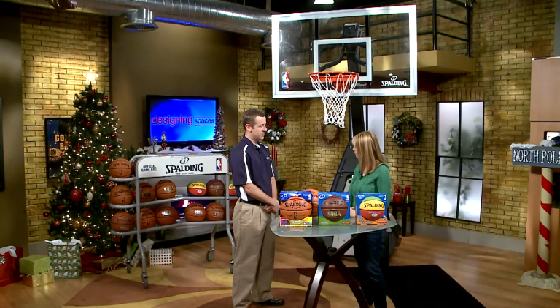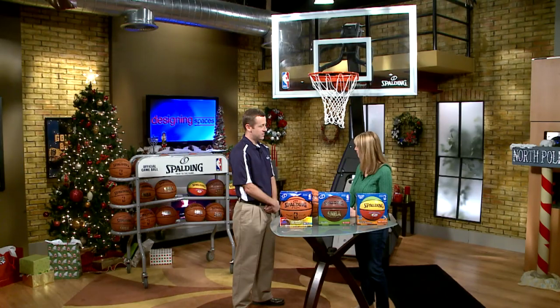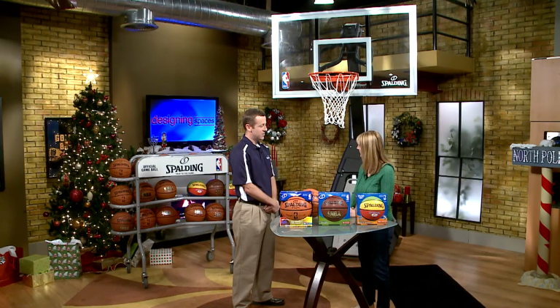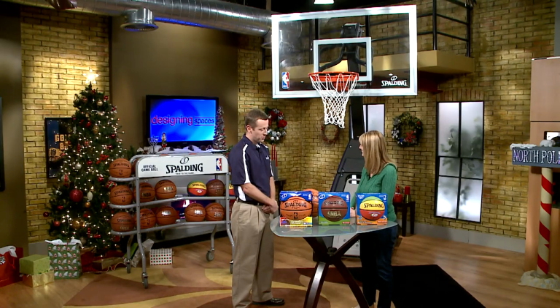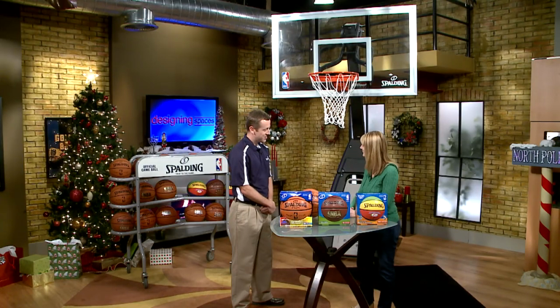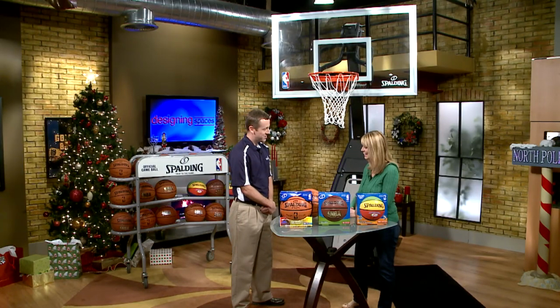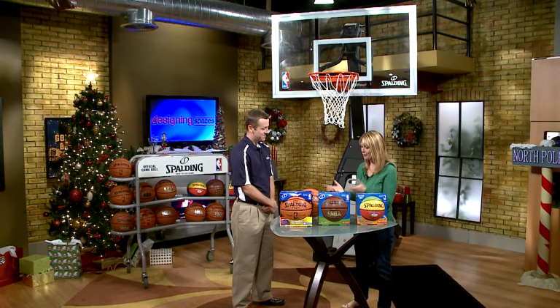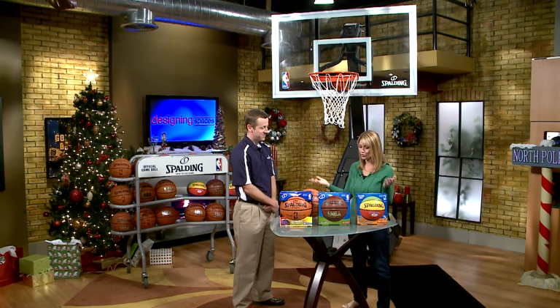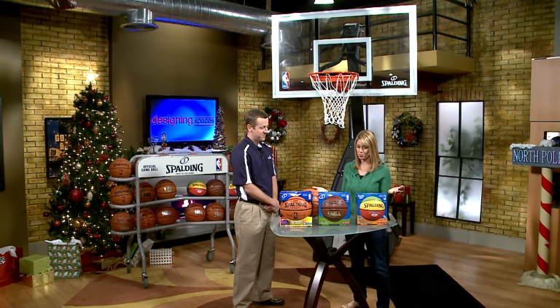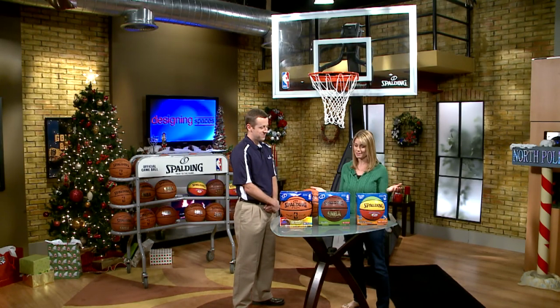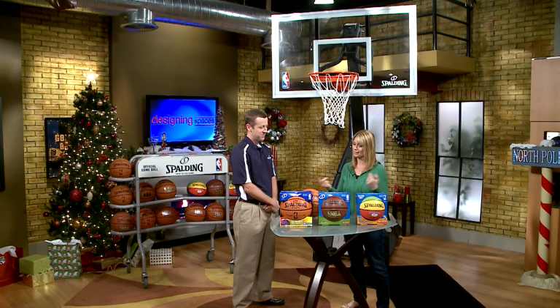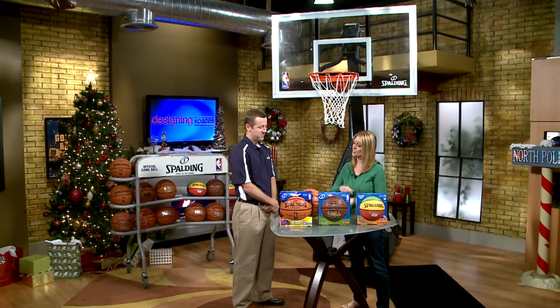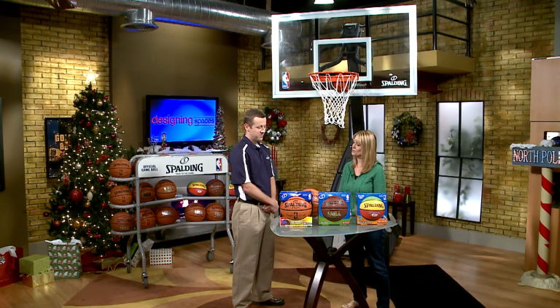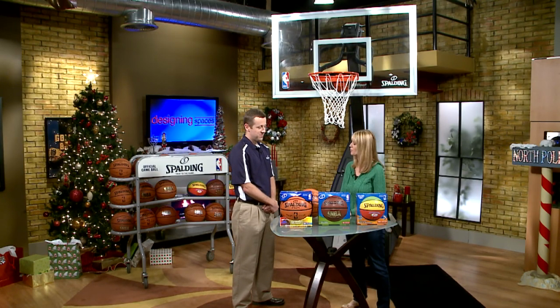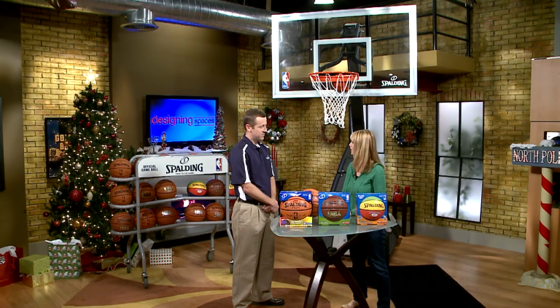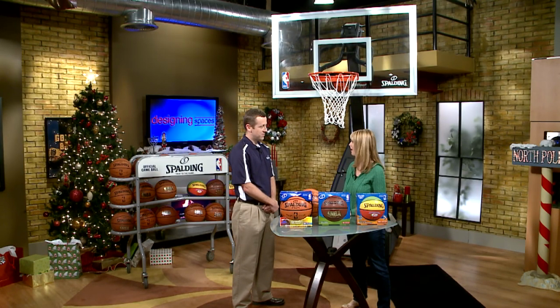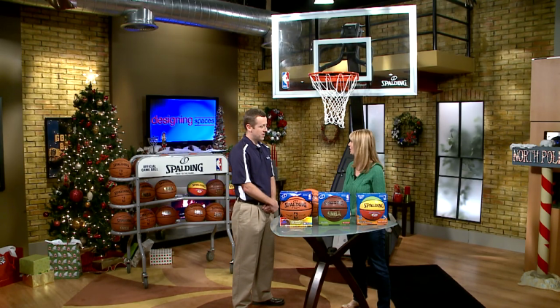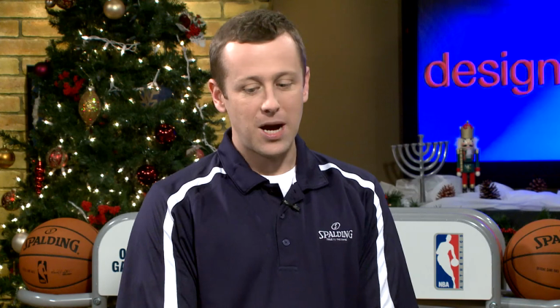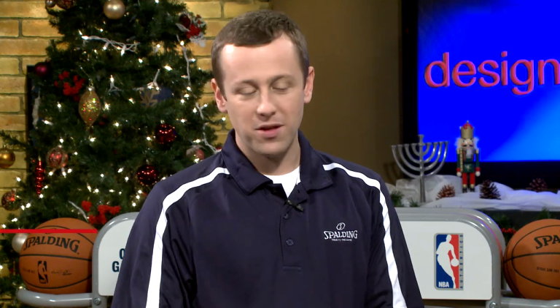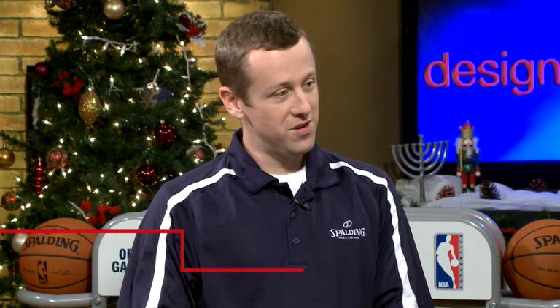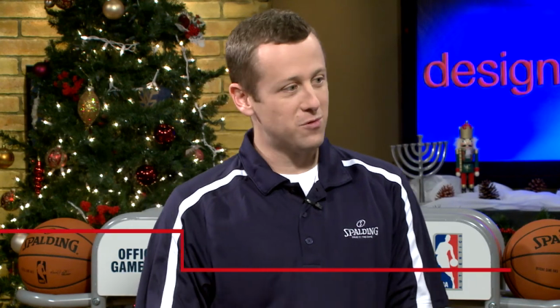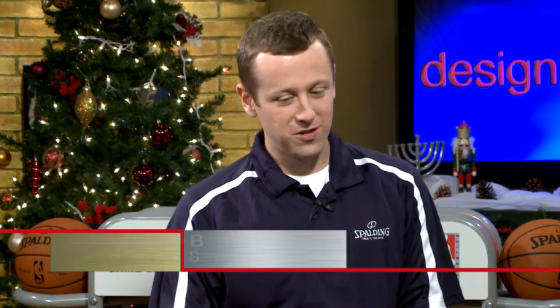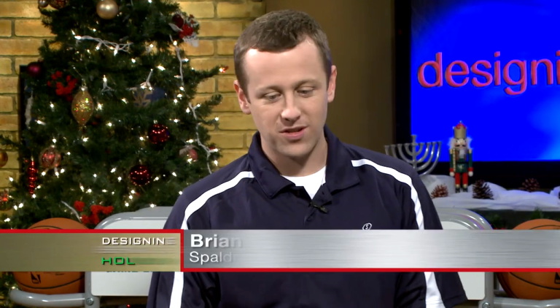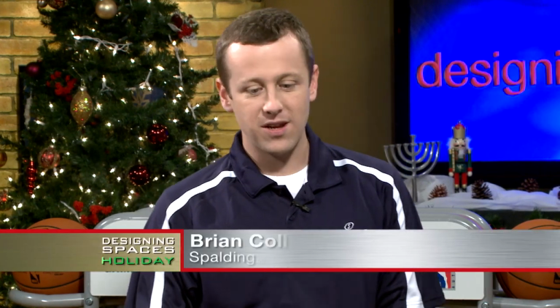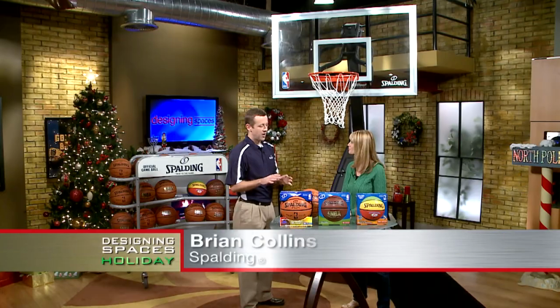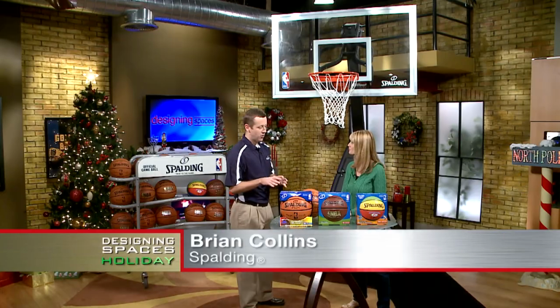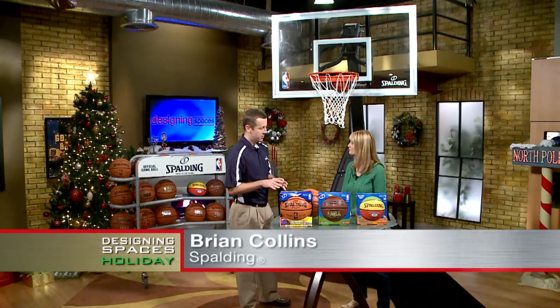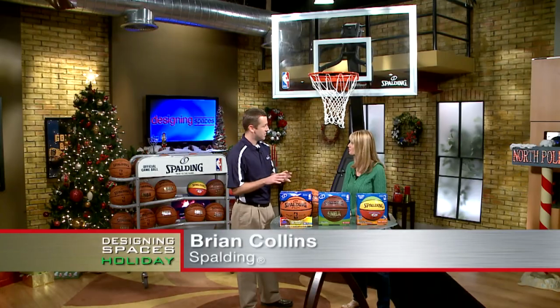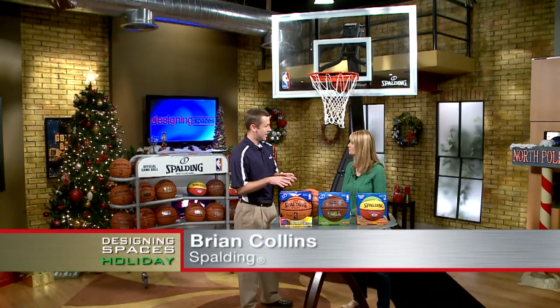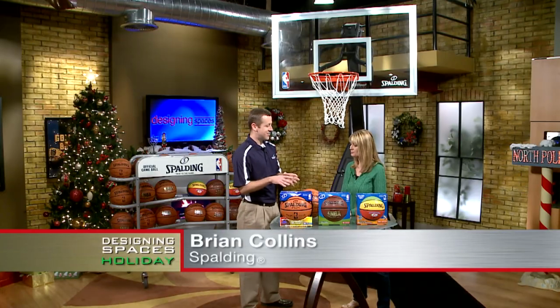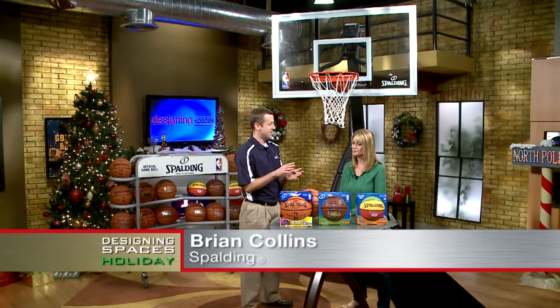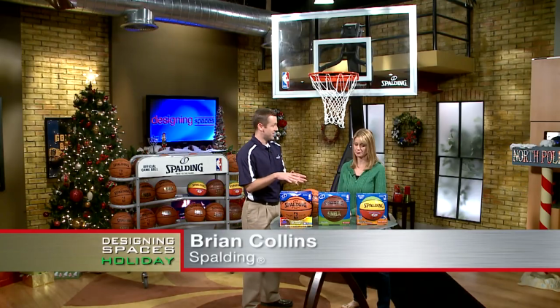Good morning Brian. Good morning Debbie. Now I noticed you brought a selection, so tell me what you have here. I brought three different balls today: rubber, composite, and leather.